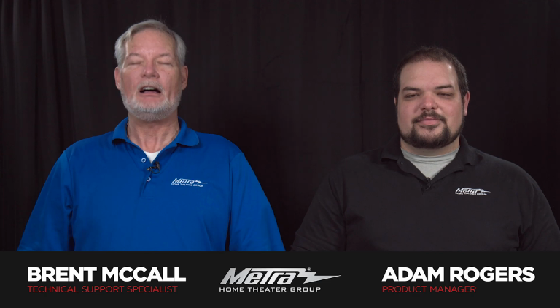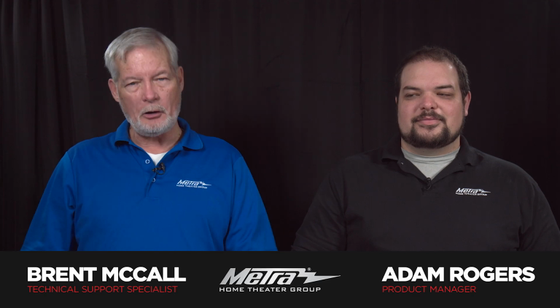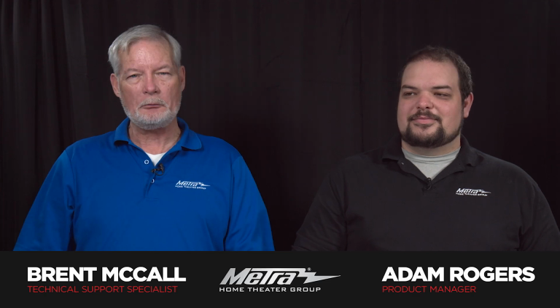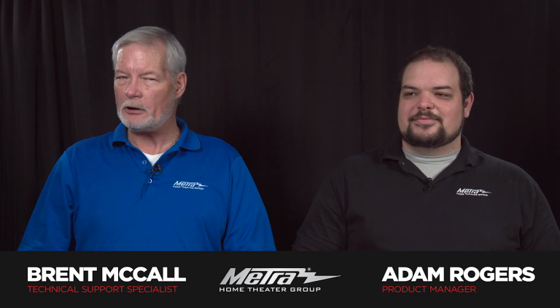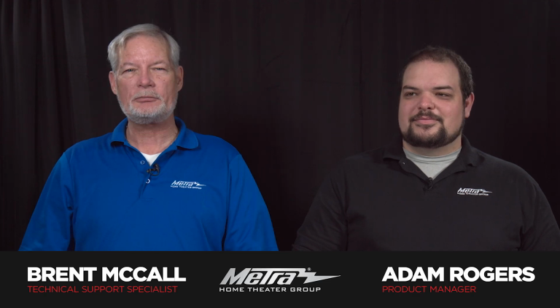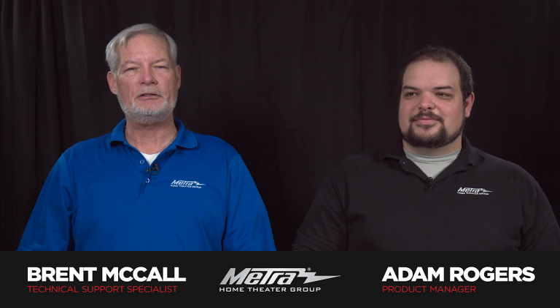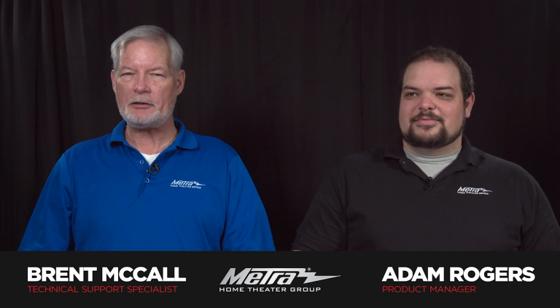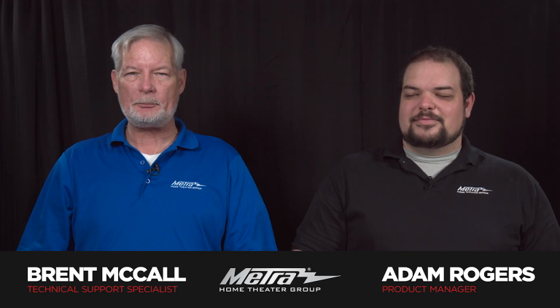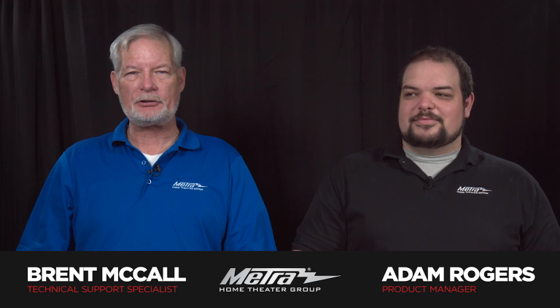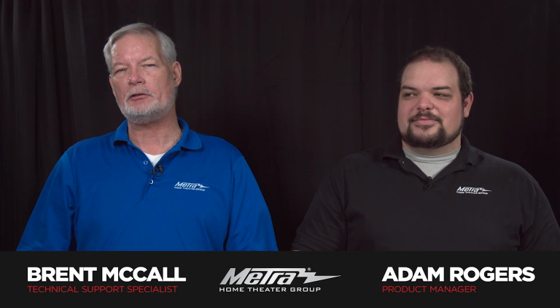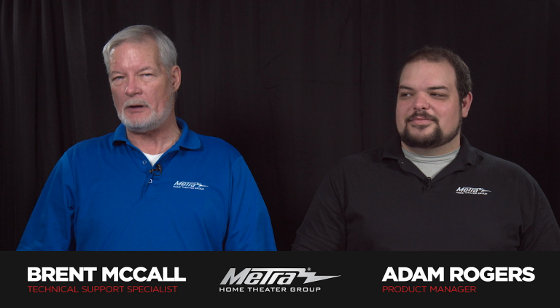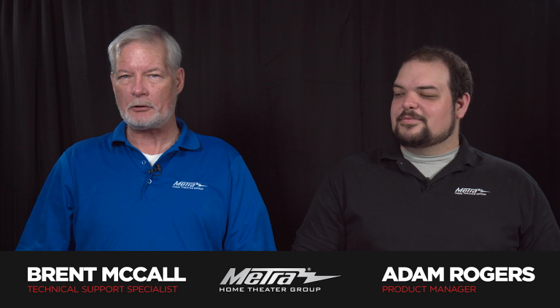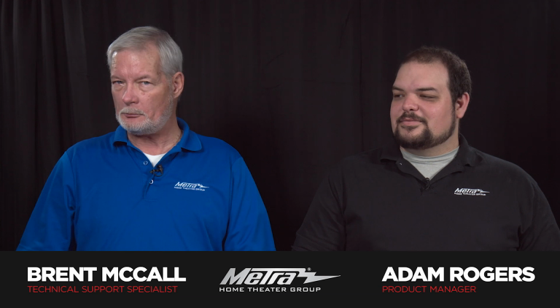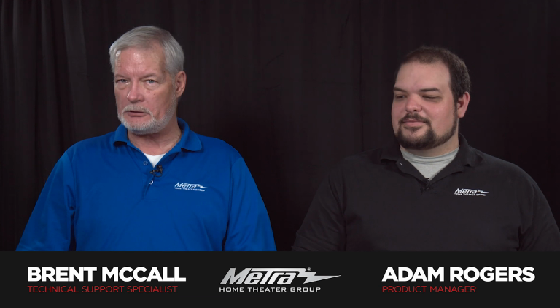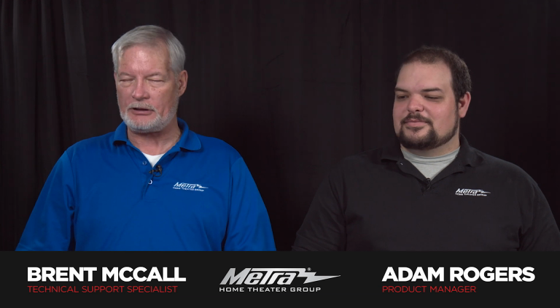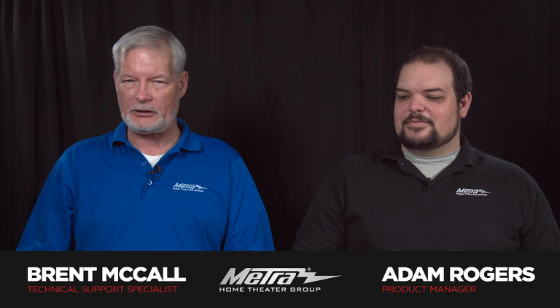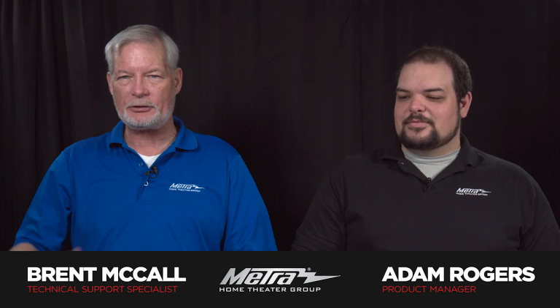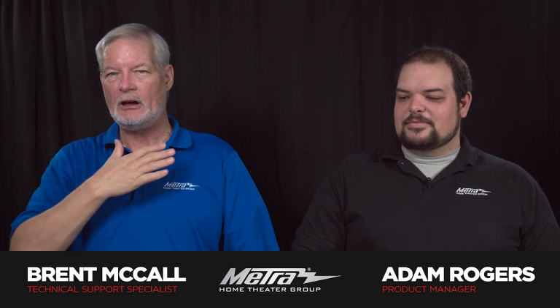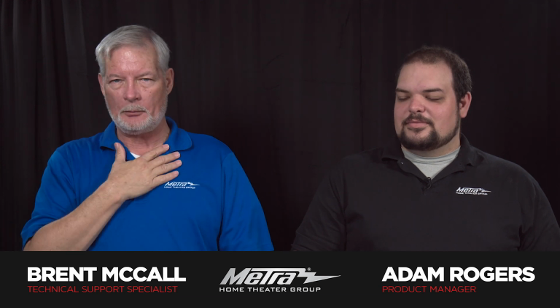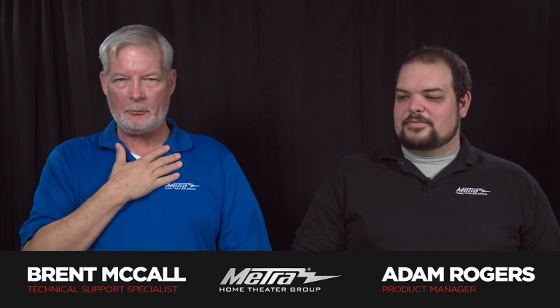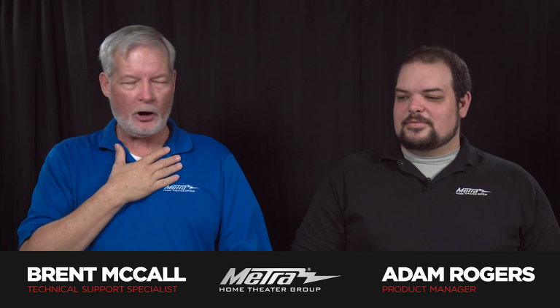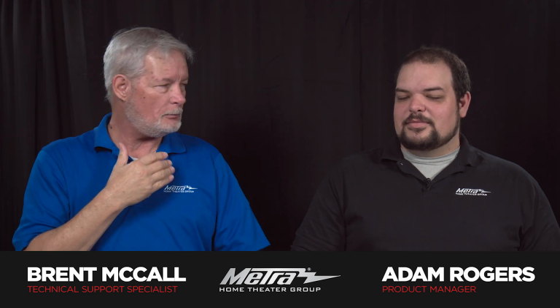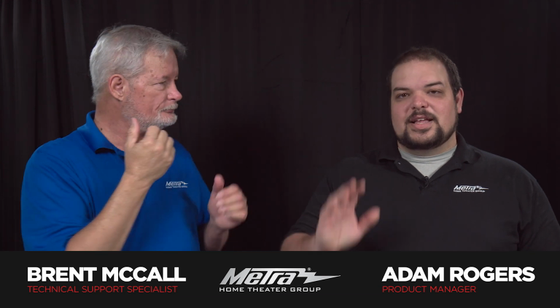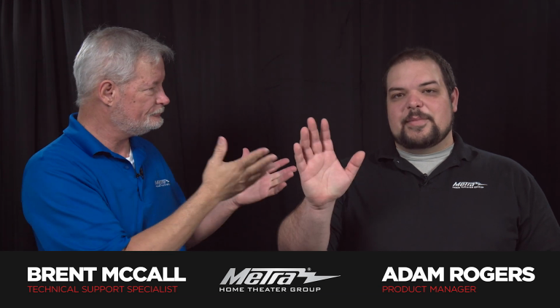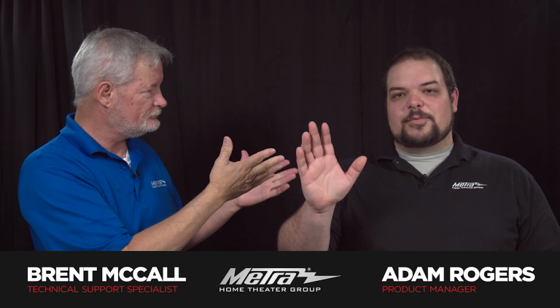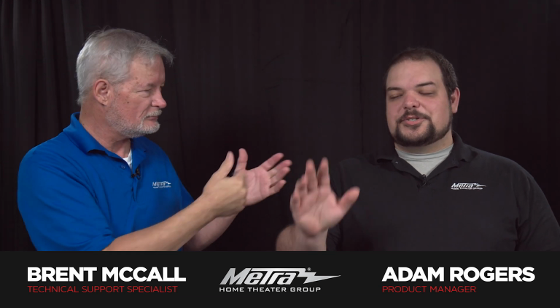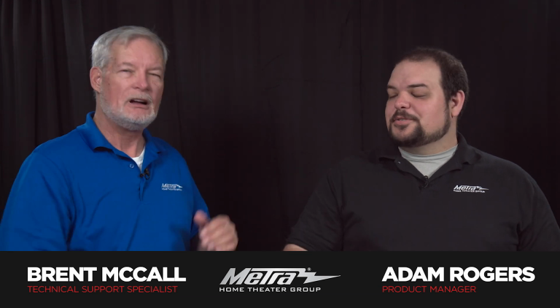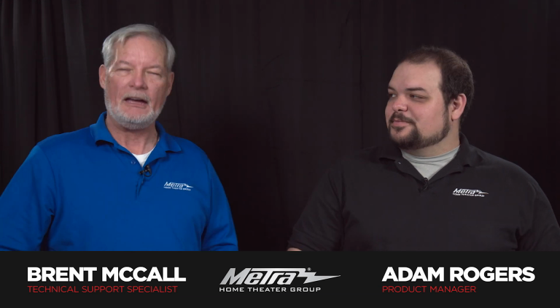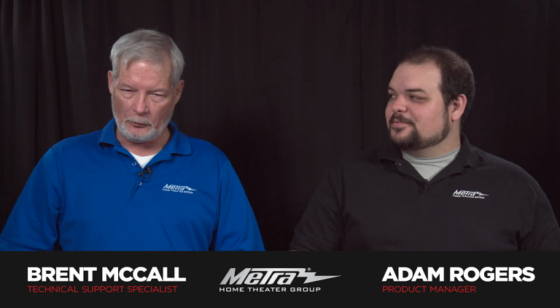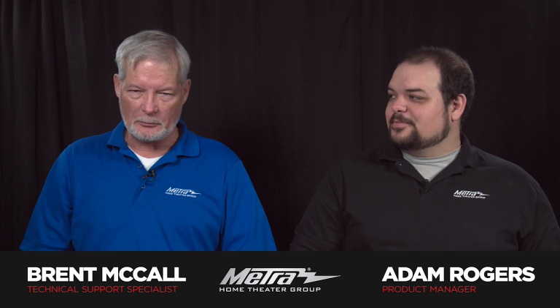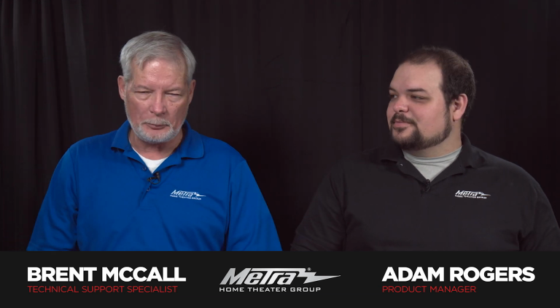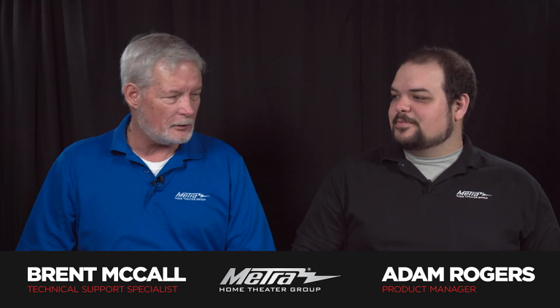Hello and welcome to another episode of Metro Home Theater Tech Tips. I'm Brett McCall. I'm Adam Rogers. Welcome aboard.